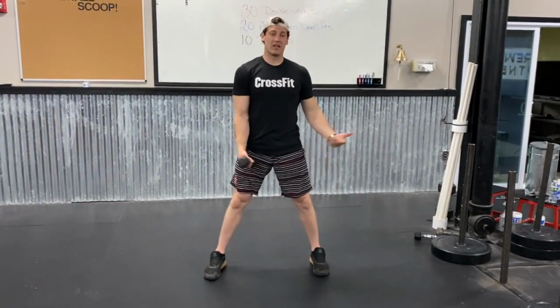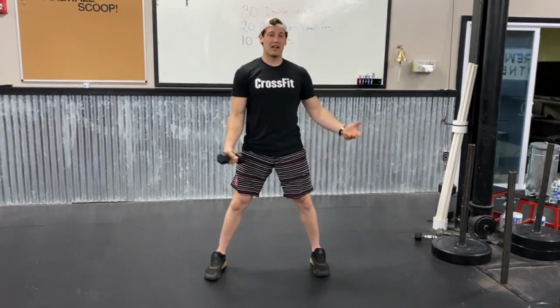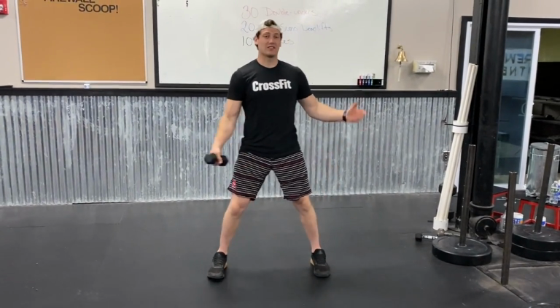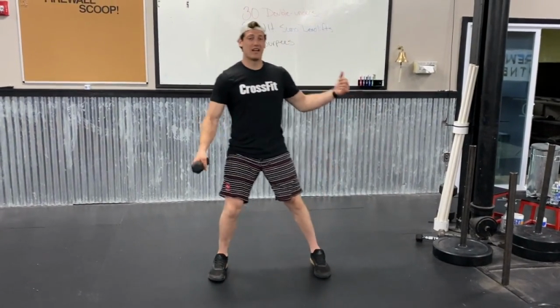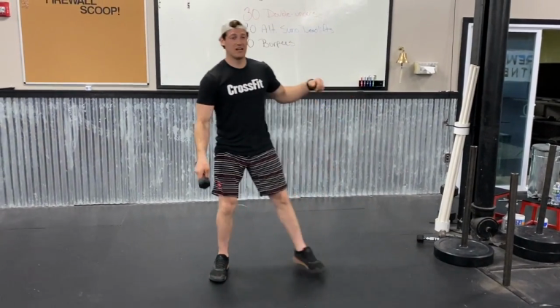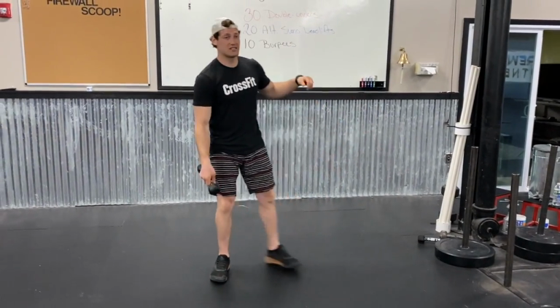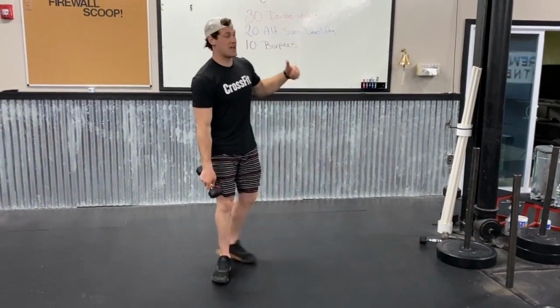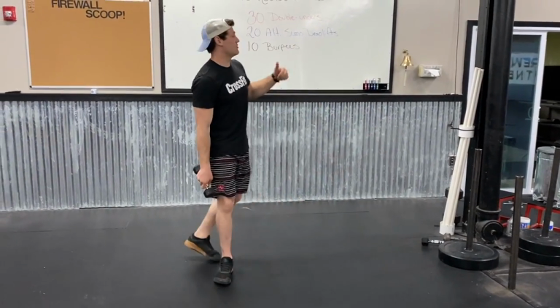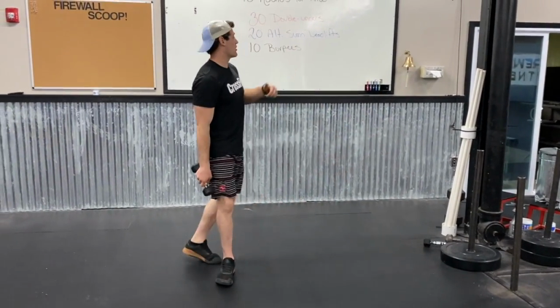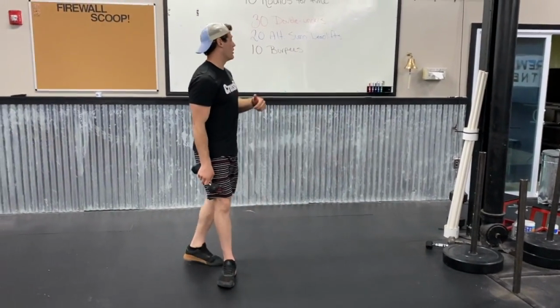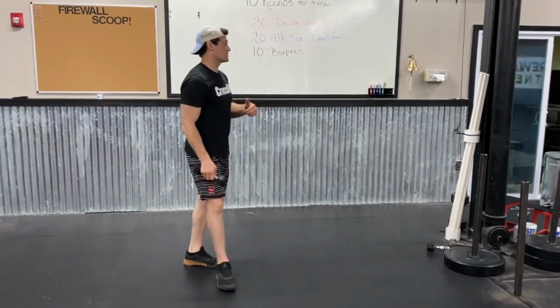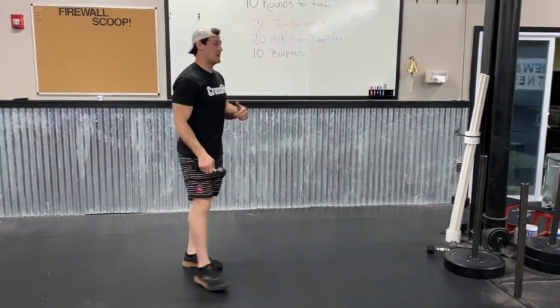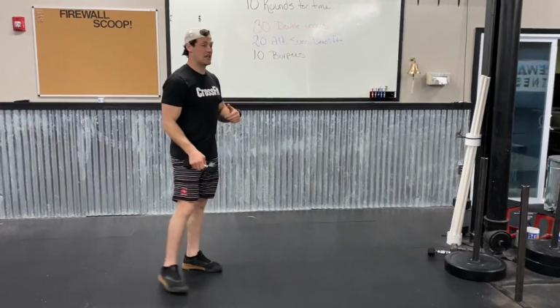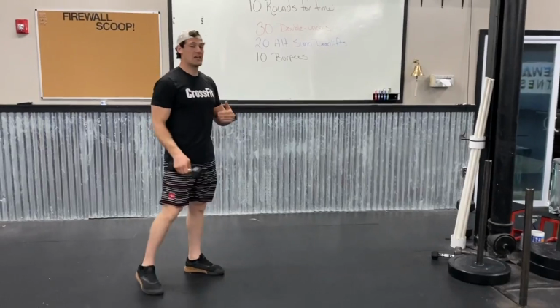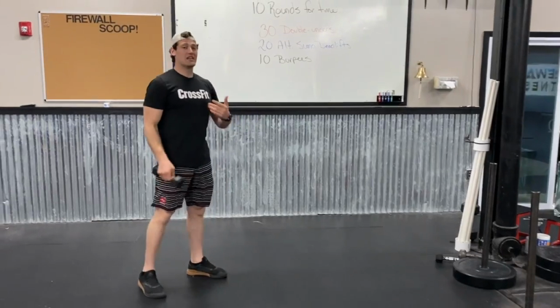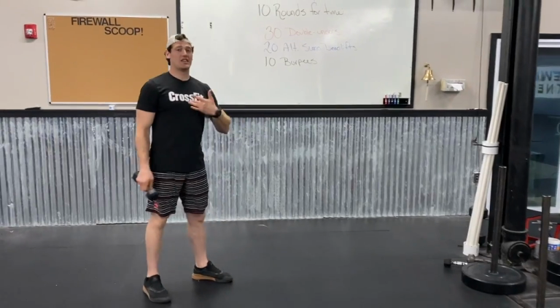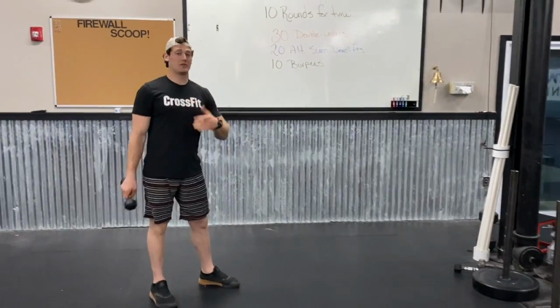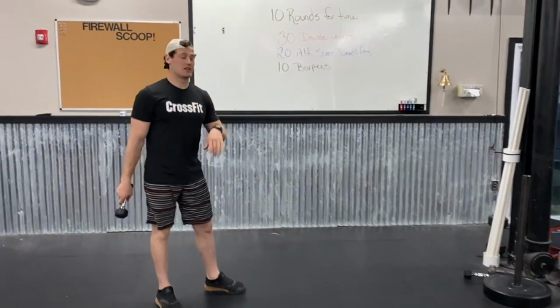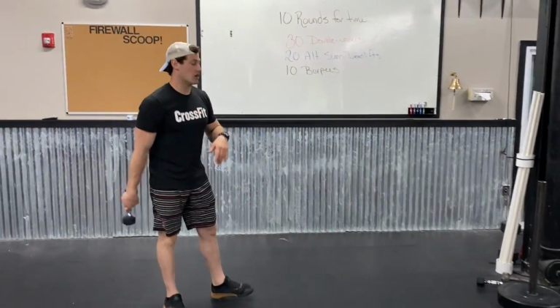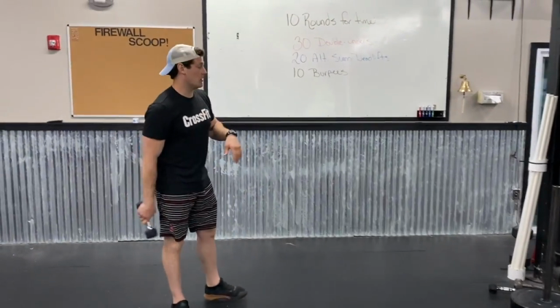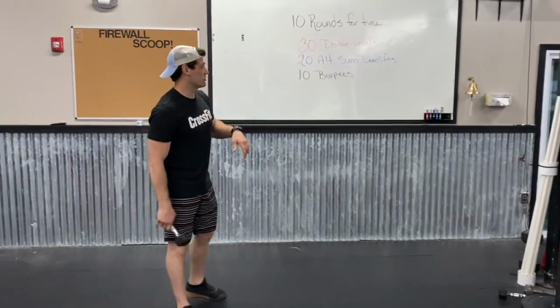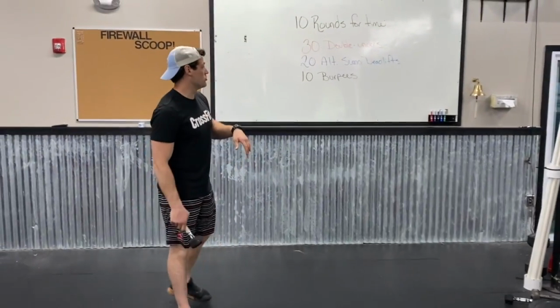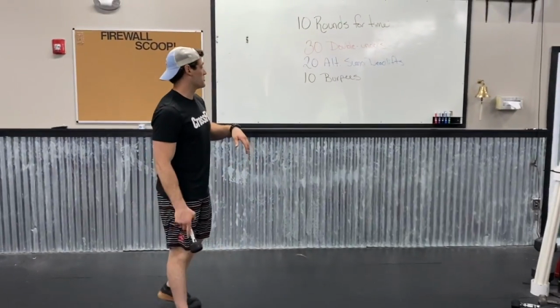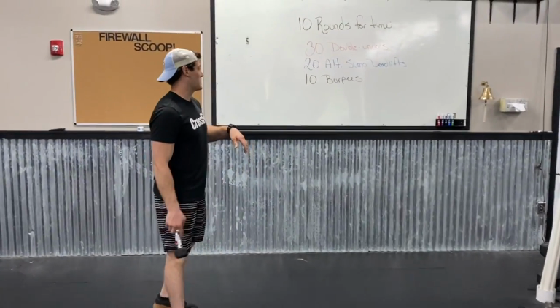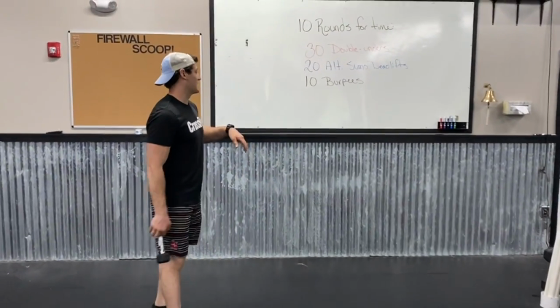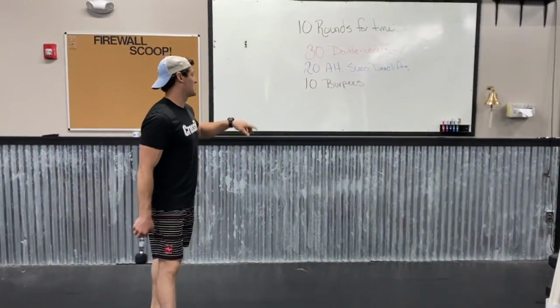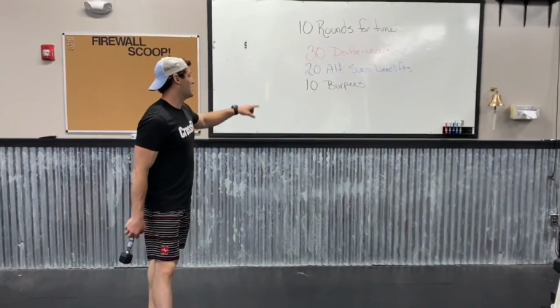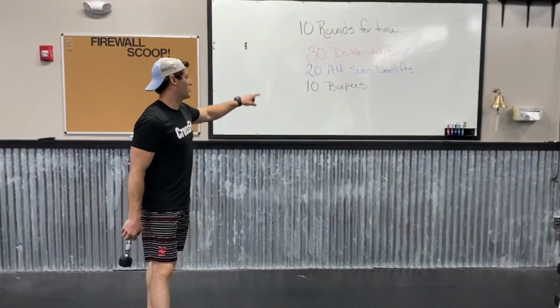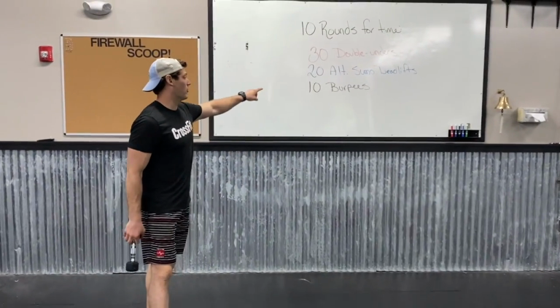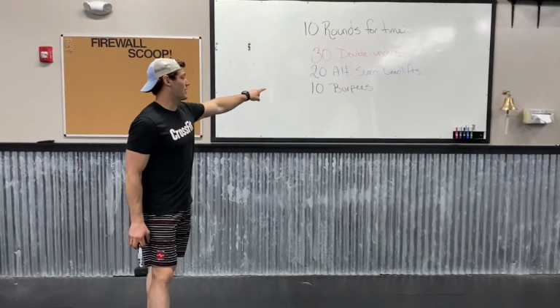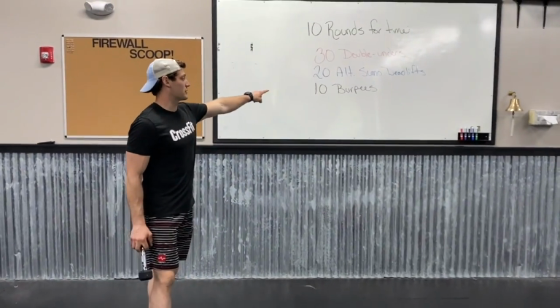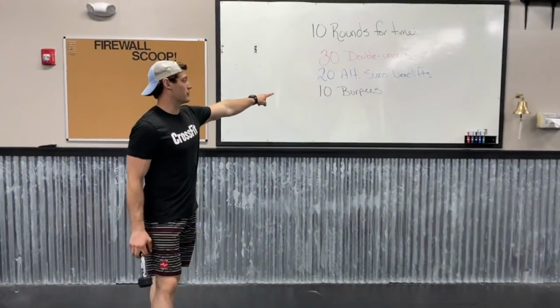It's 10 to each side, you're alternating, keeping that tall super chest the whole way through.